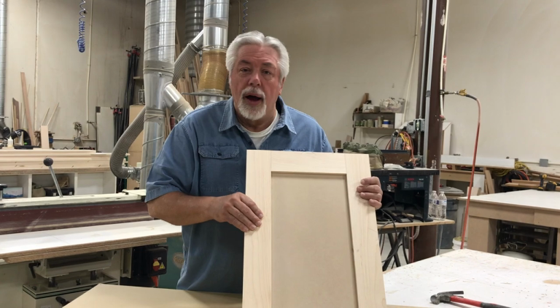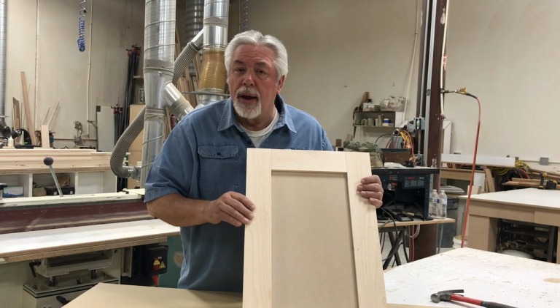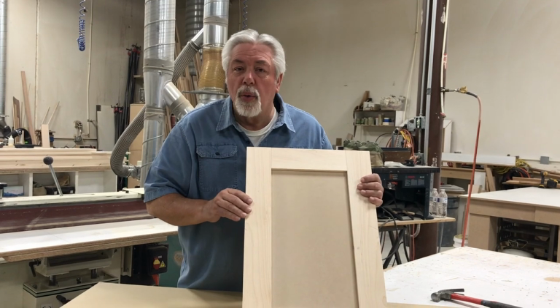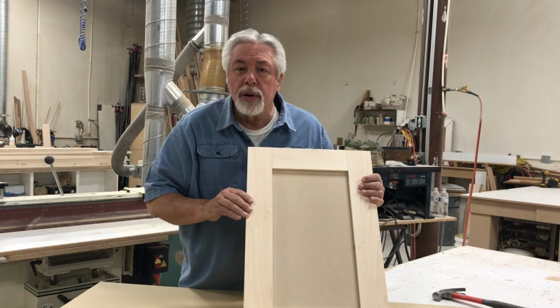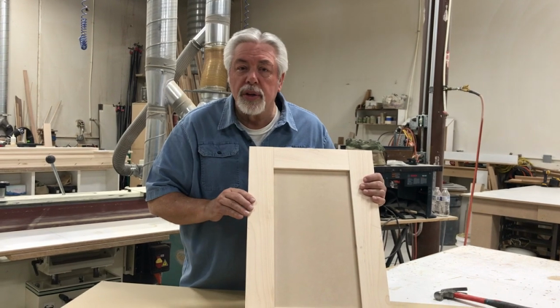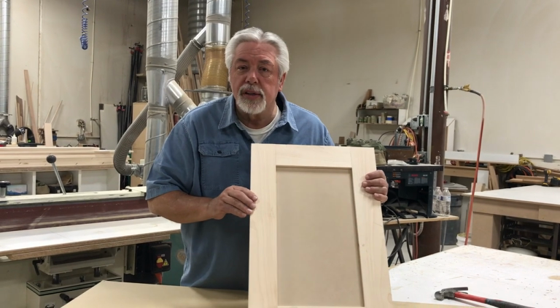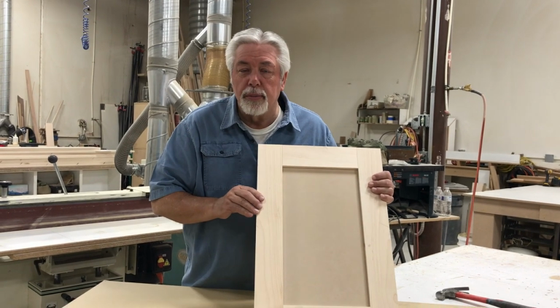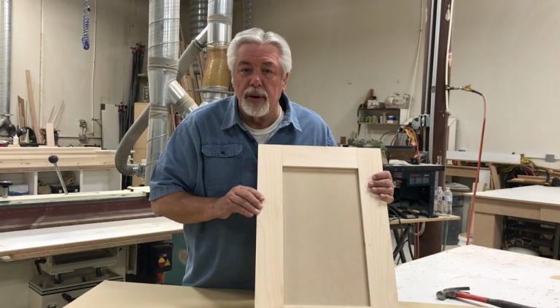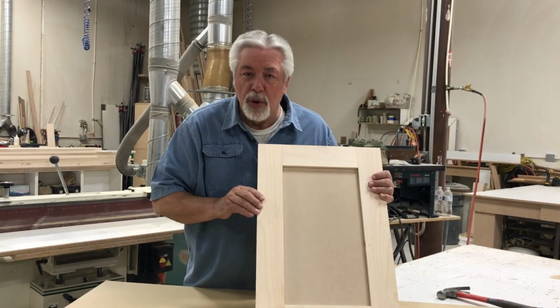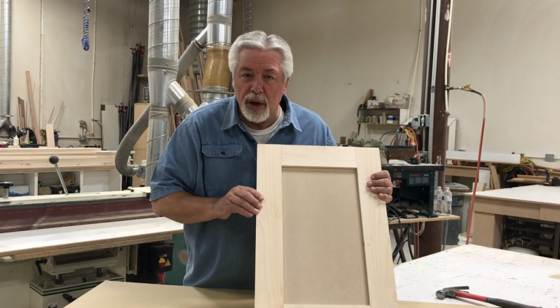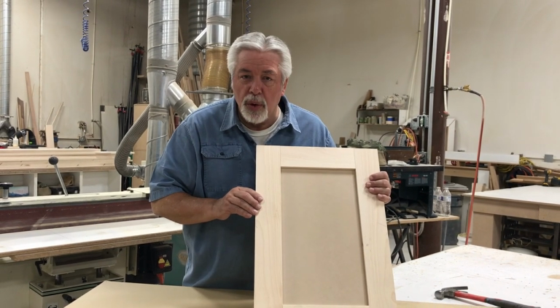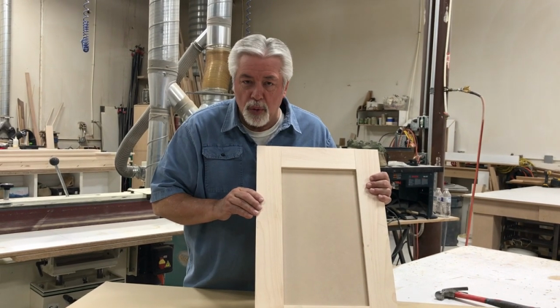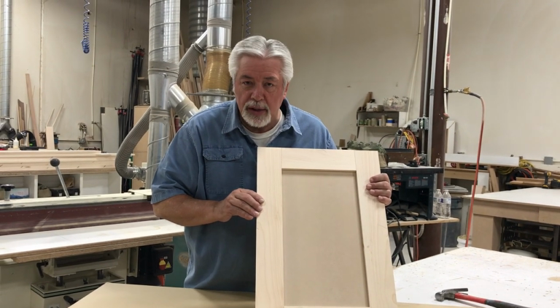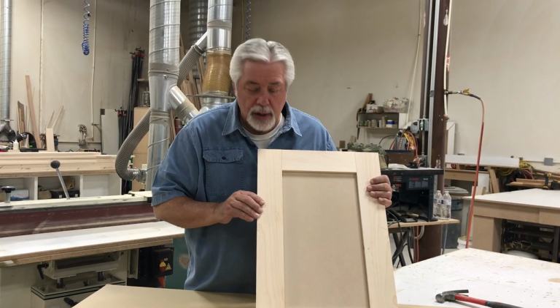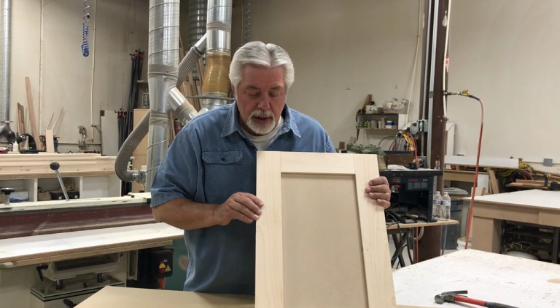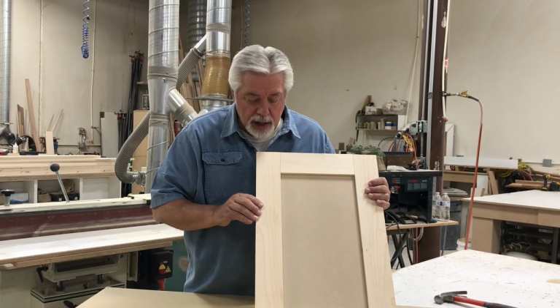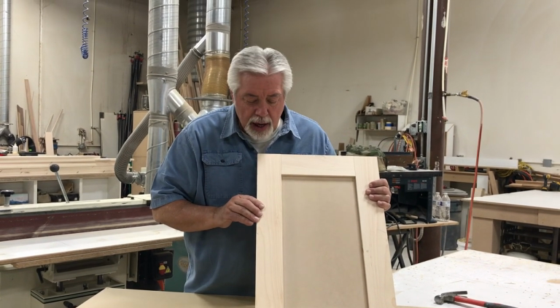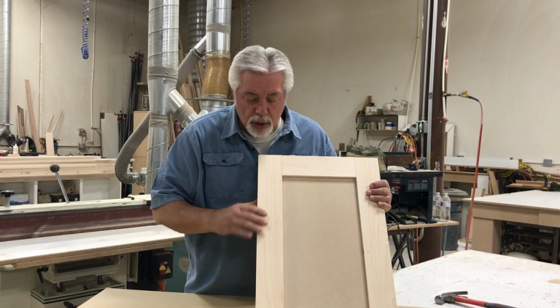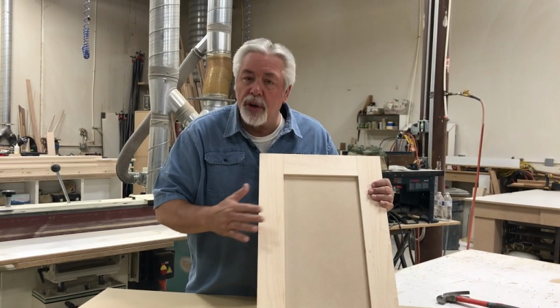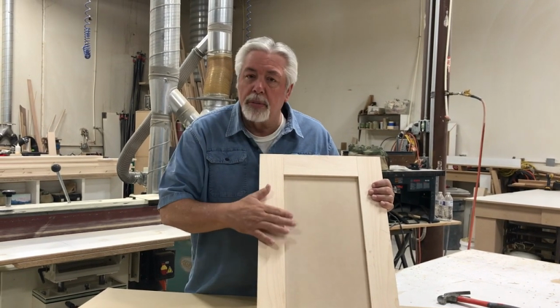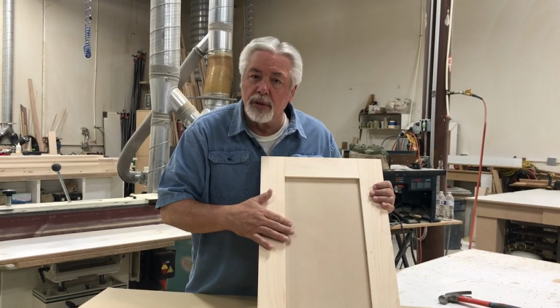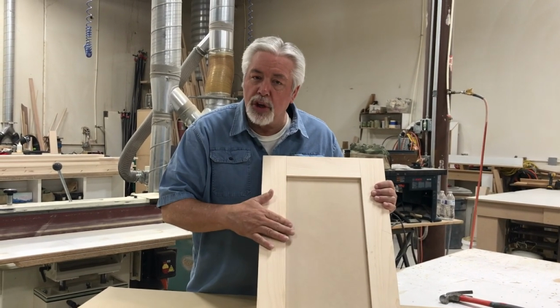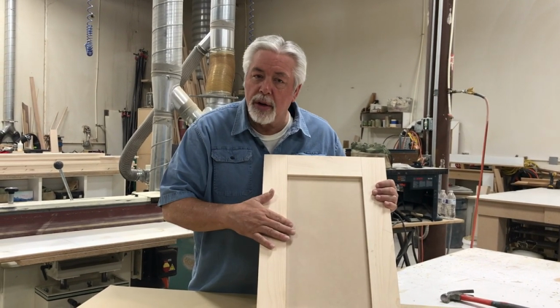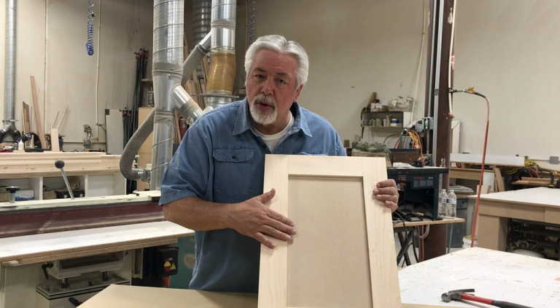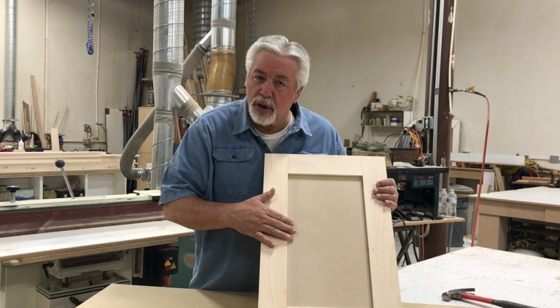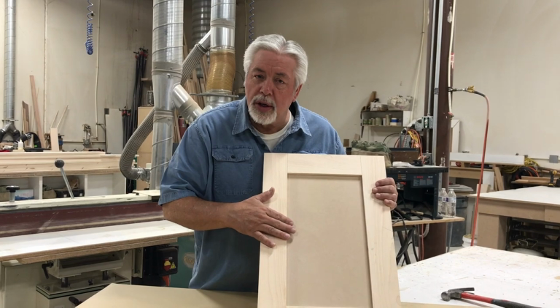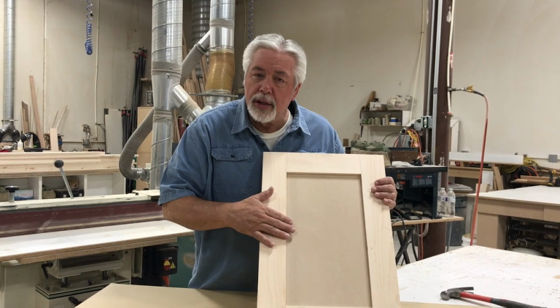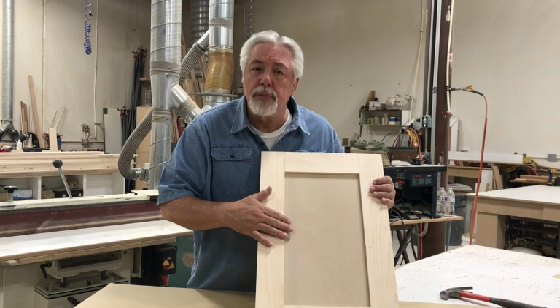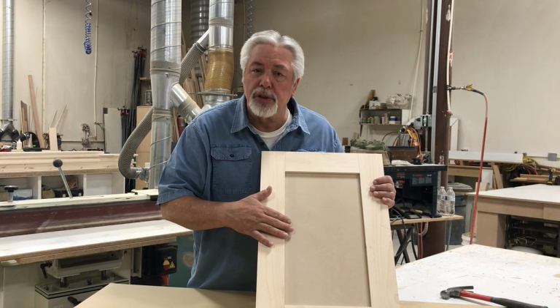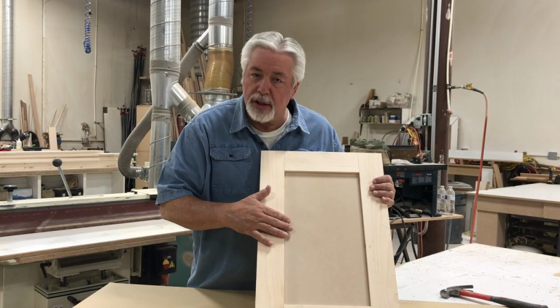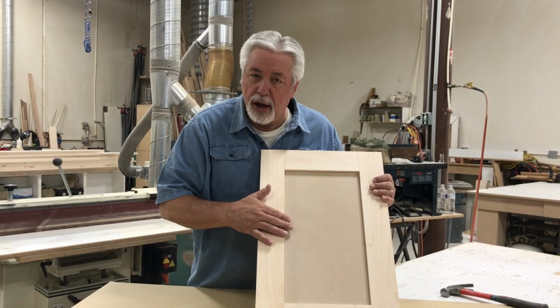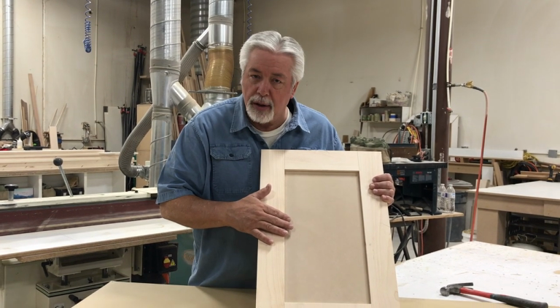Hi, welcome to this segment of Woodworking with Wes. Today we're going to build Shaker Doors table saw style.